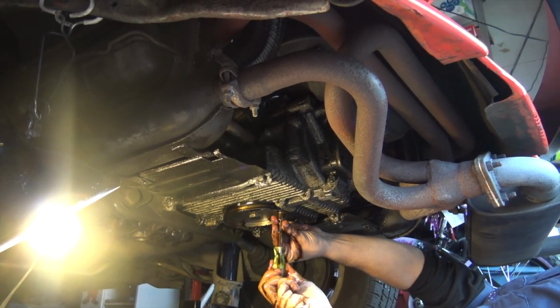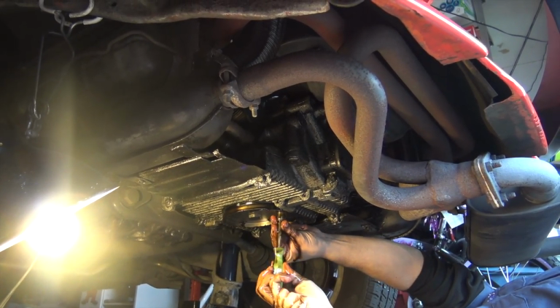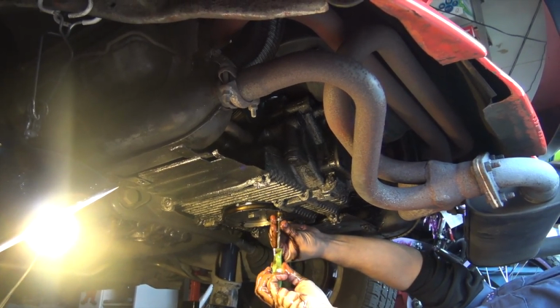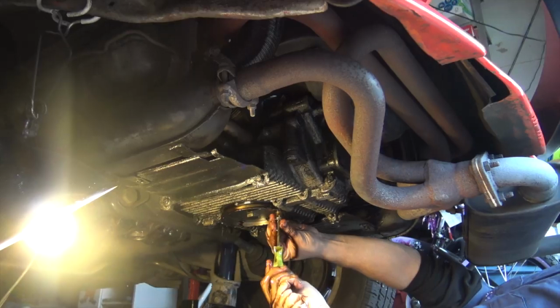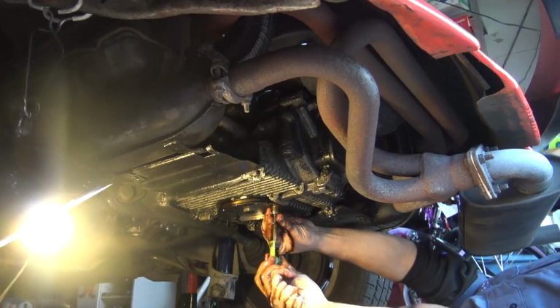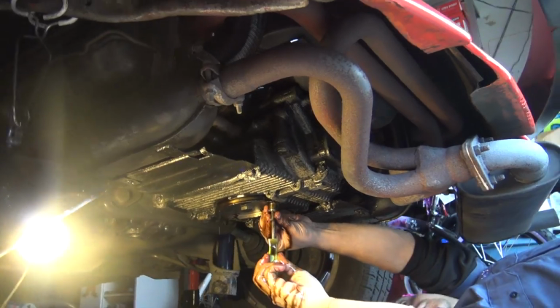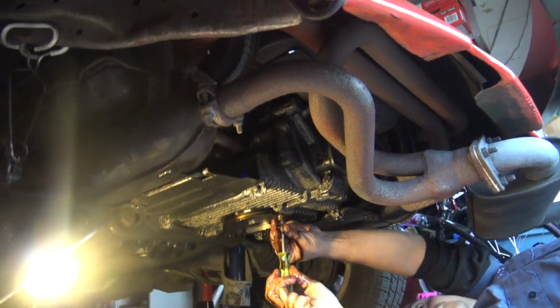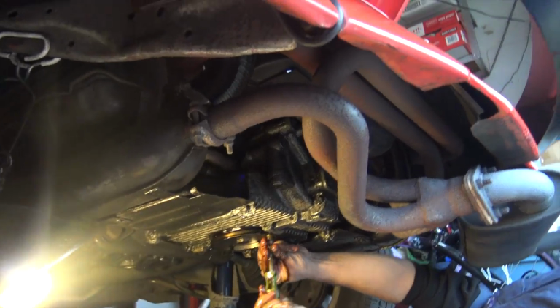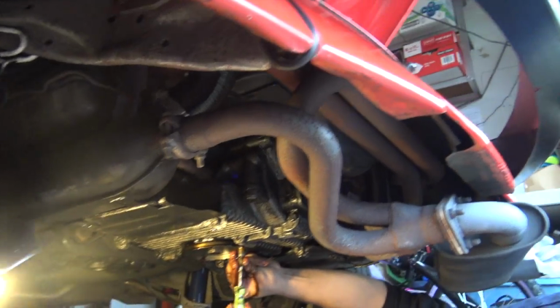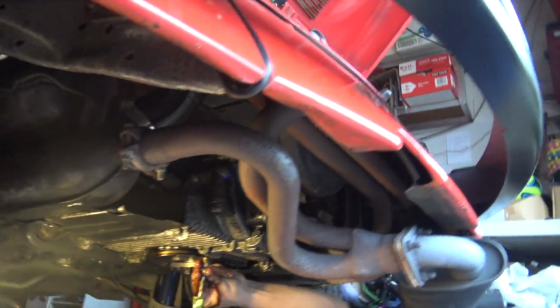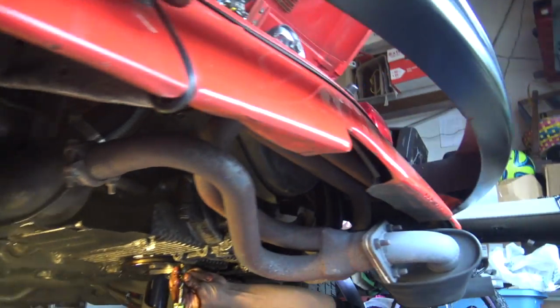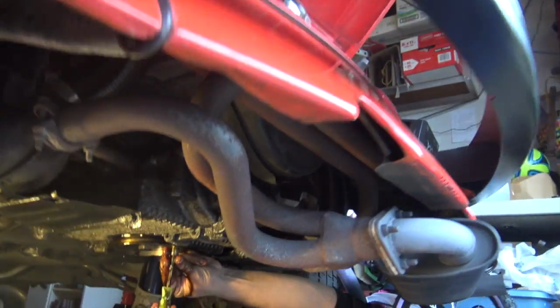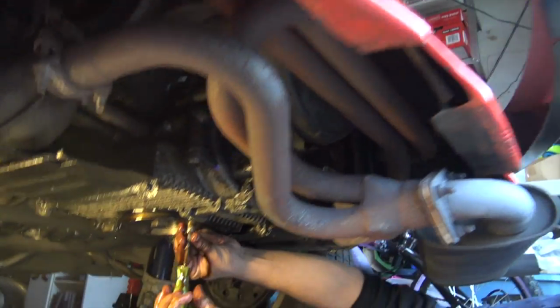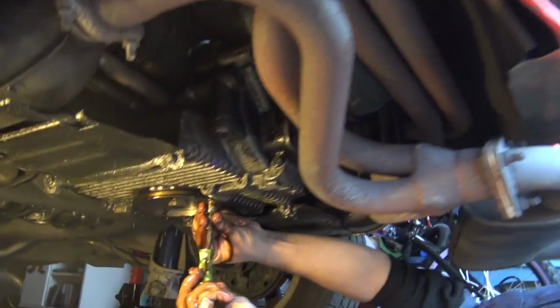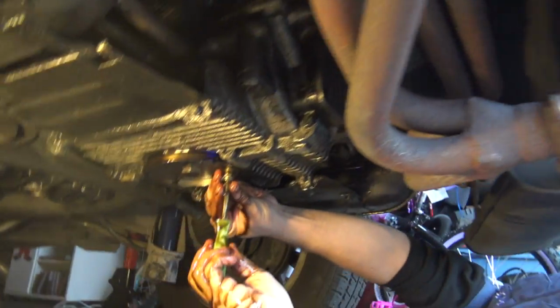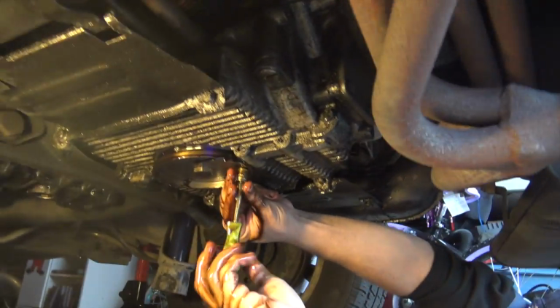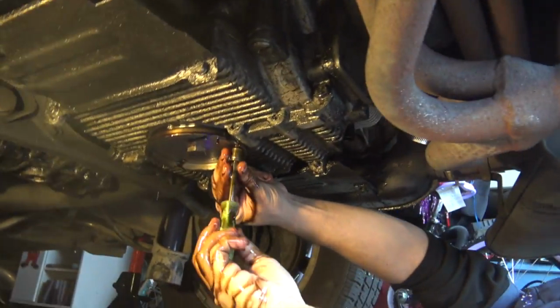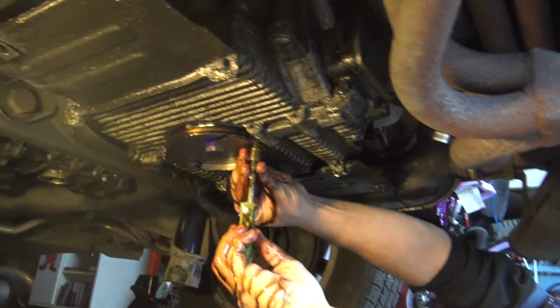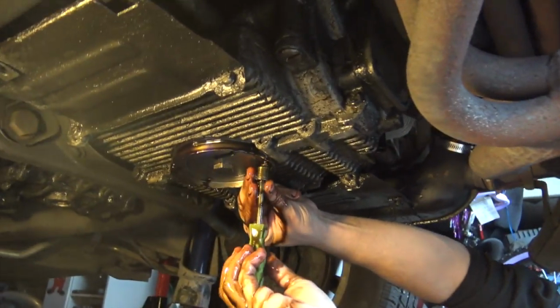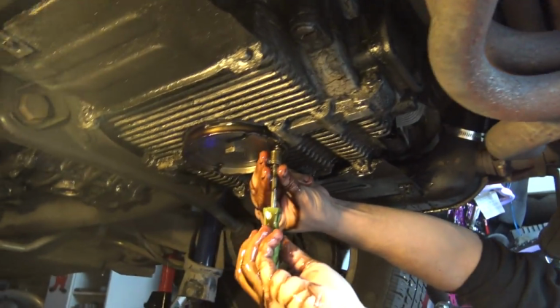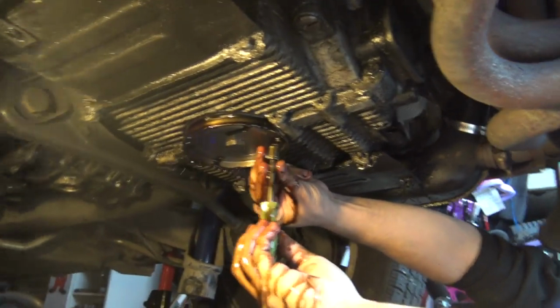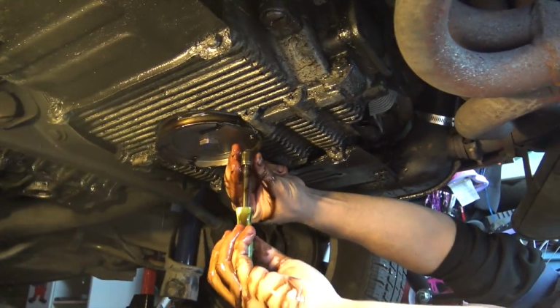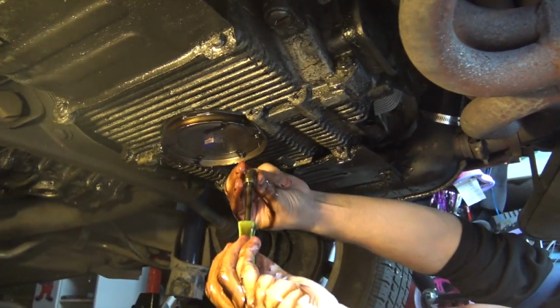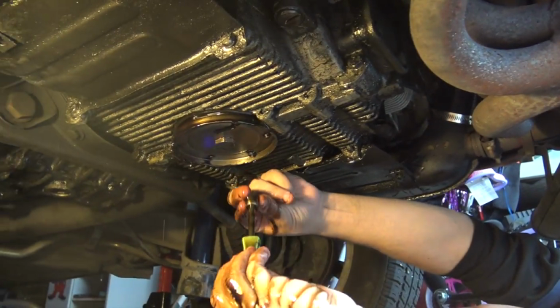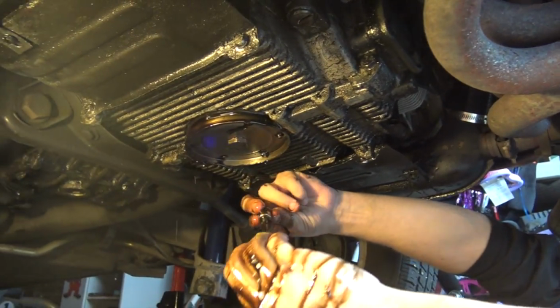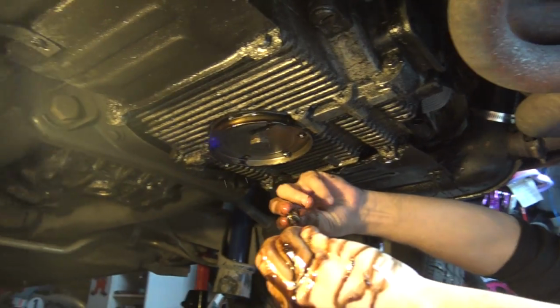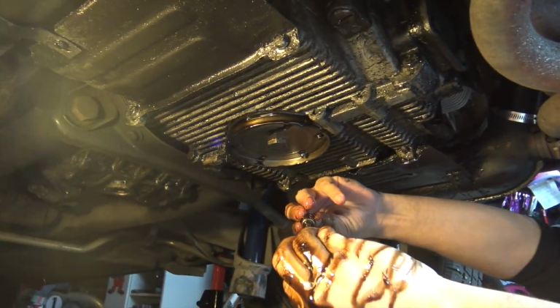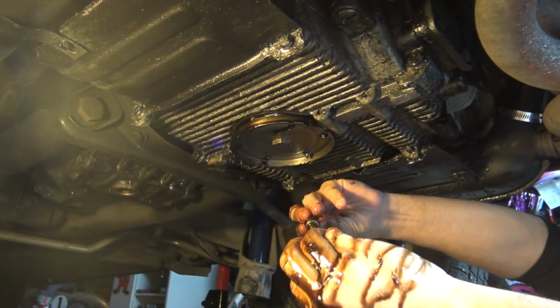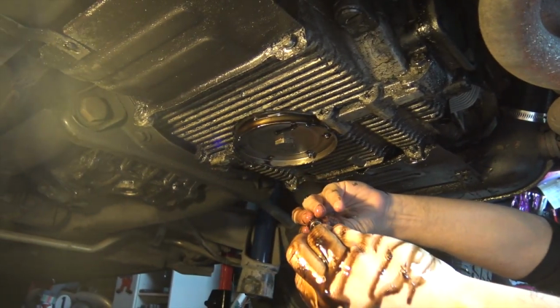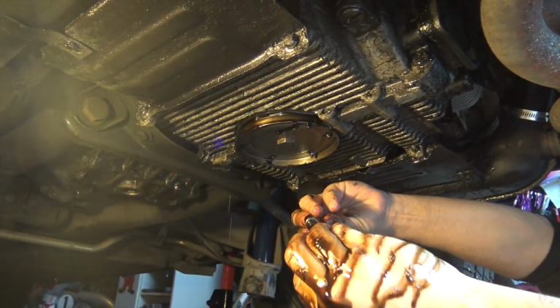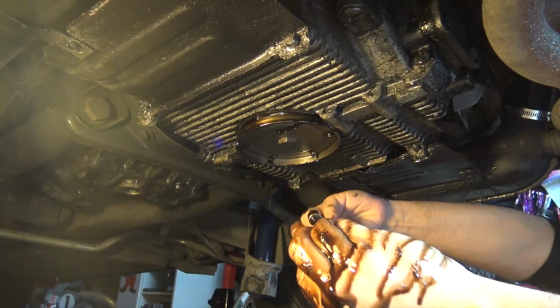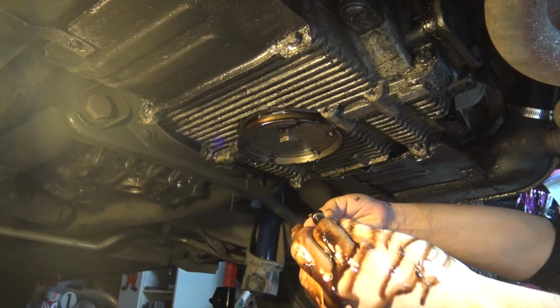Use your 10 millimeter socket and in a star pattern begin to undo the nuts. Oil will begin to drip out, so be prepared - you can get a little messy in here.